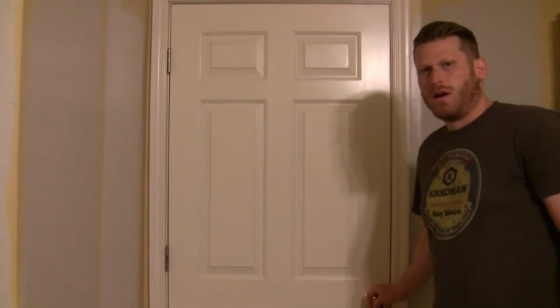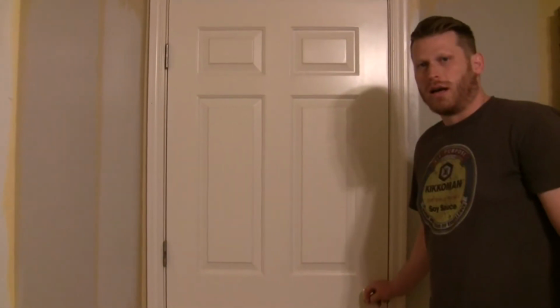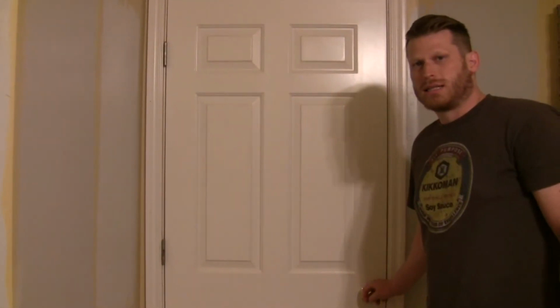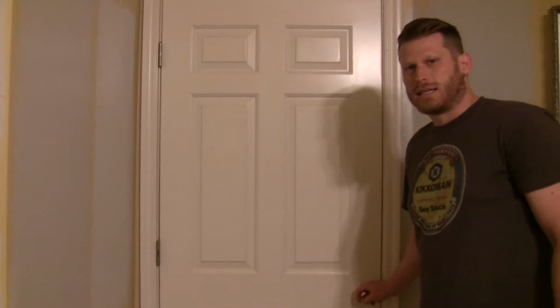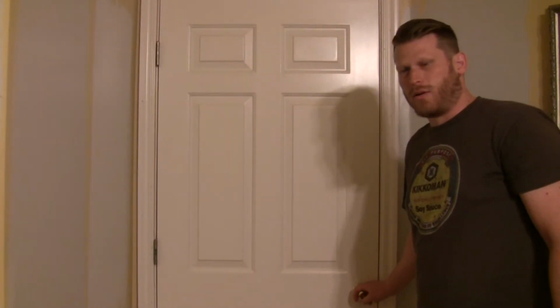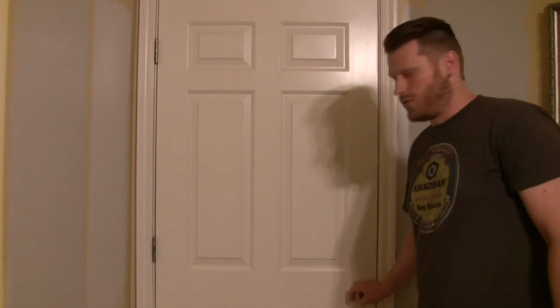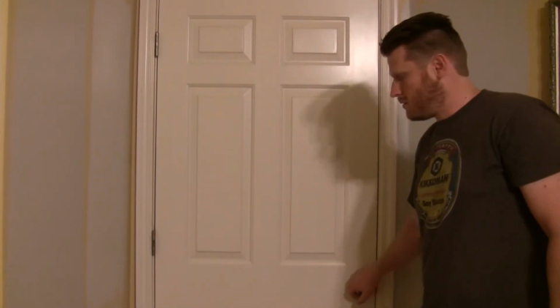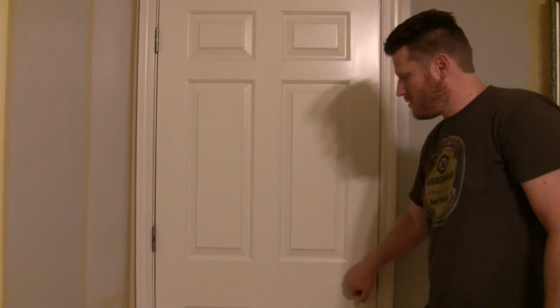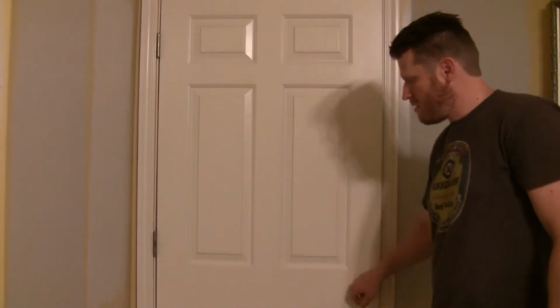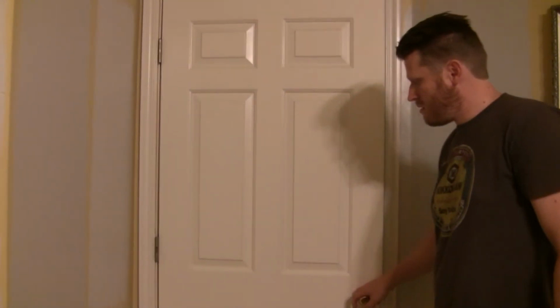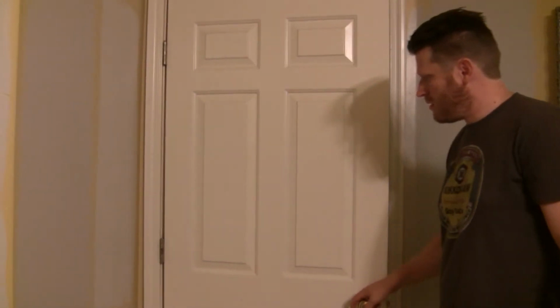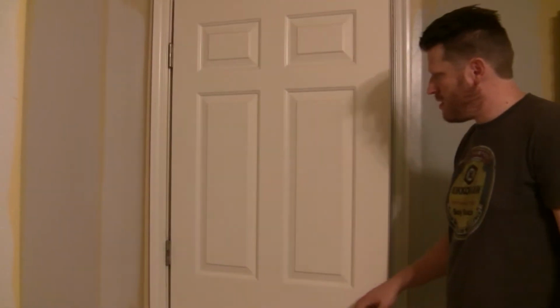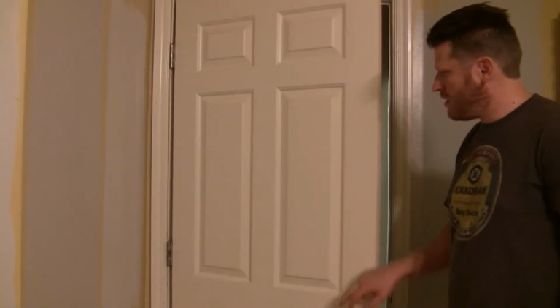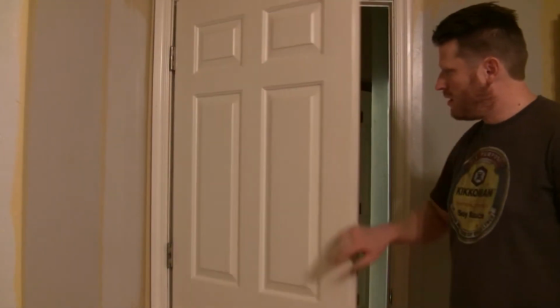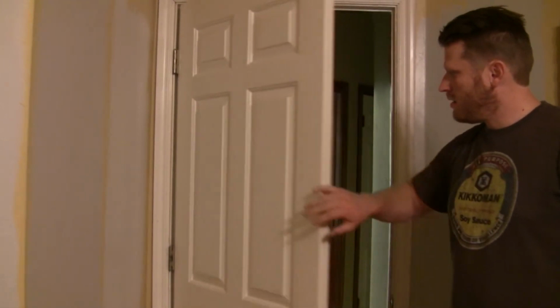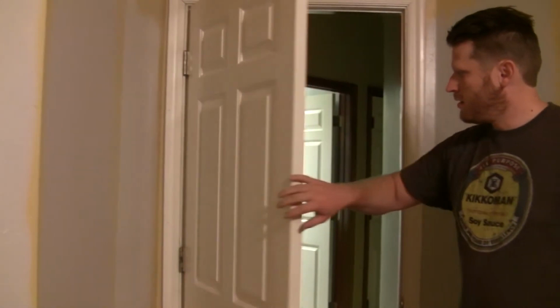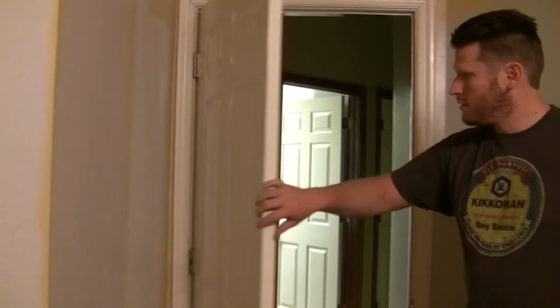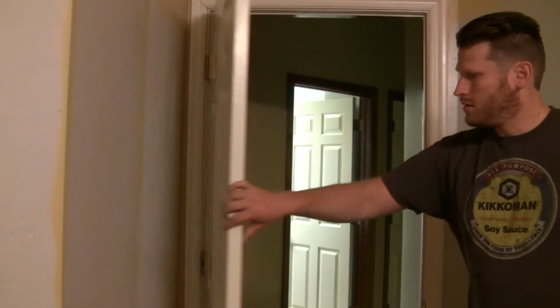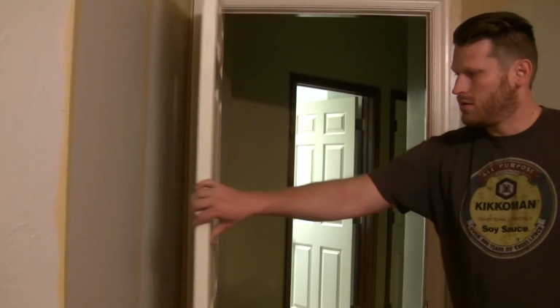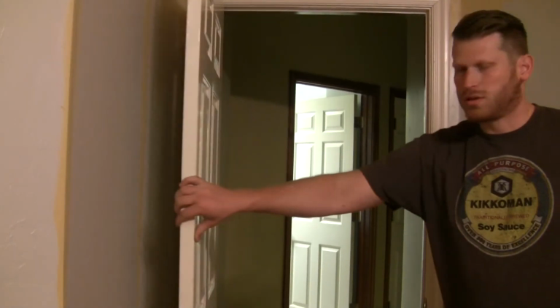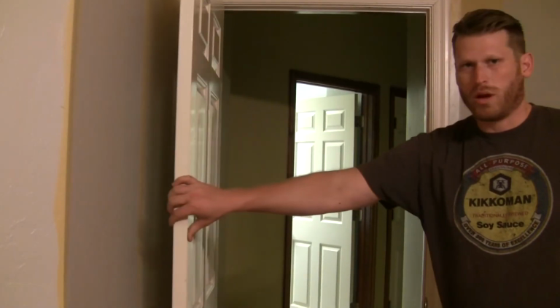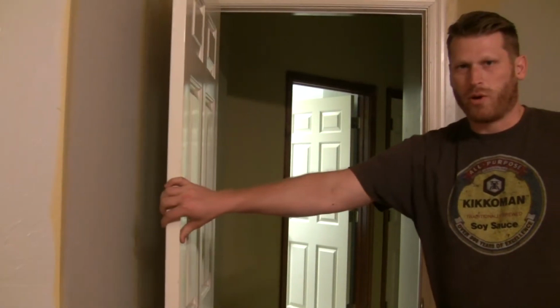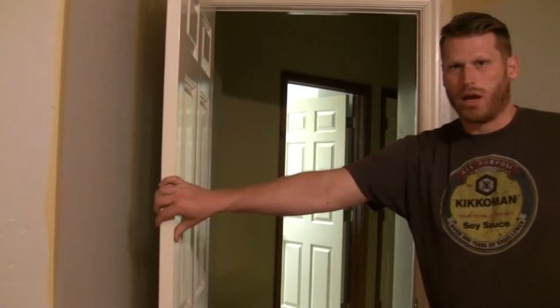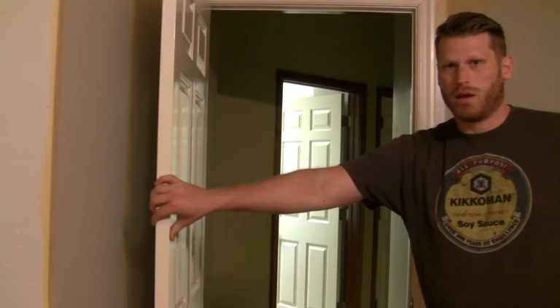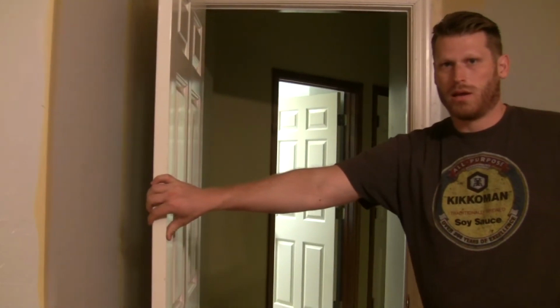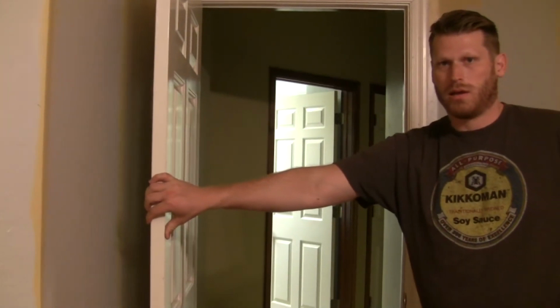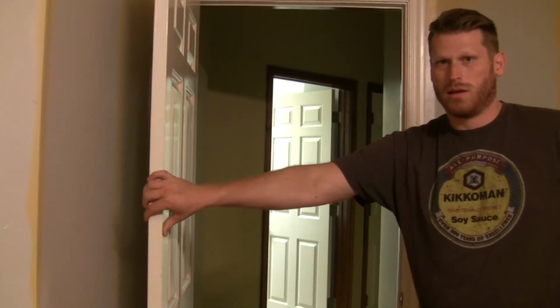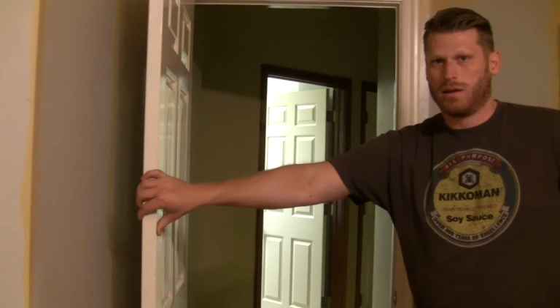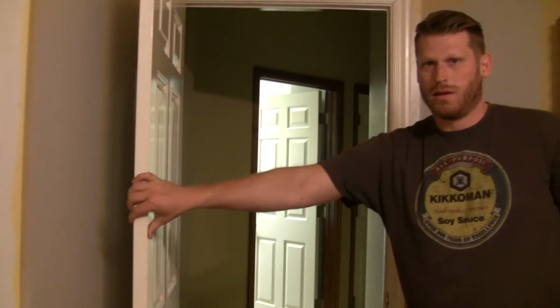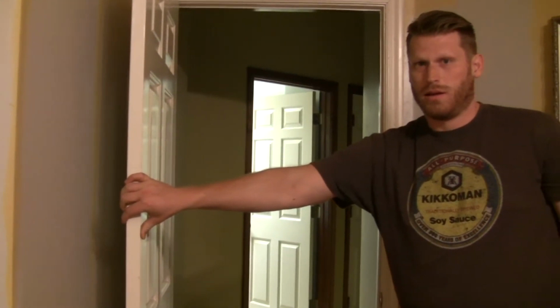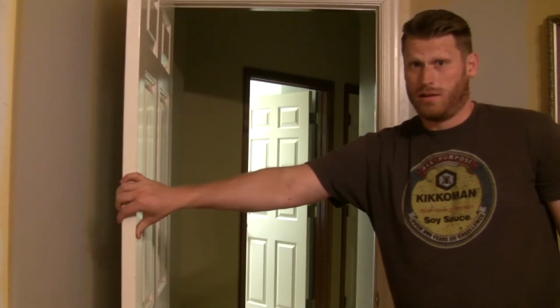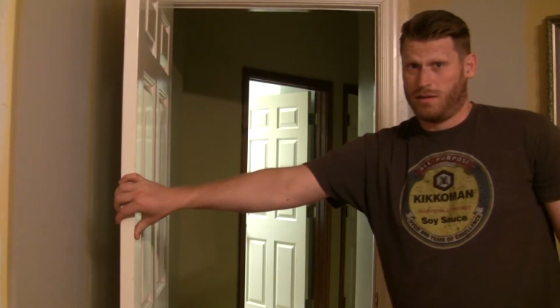Alright, let's test it out. Squeak free. Yay!